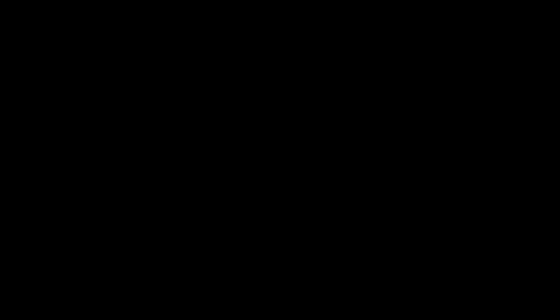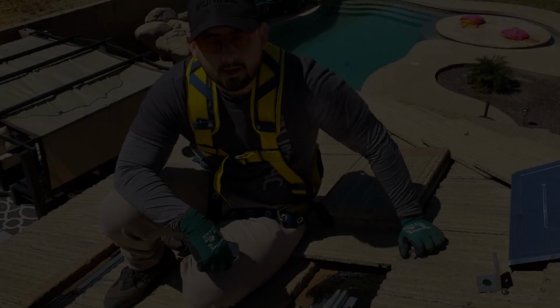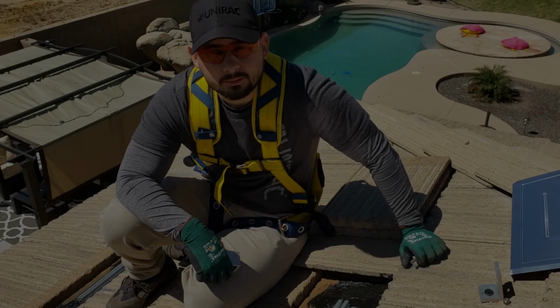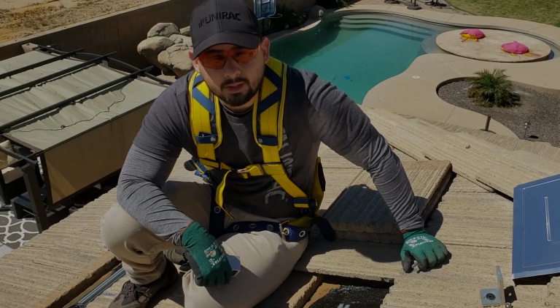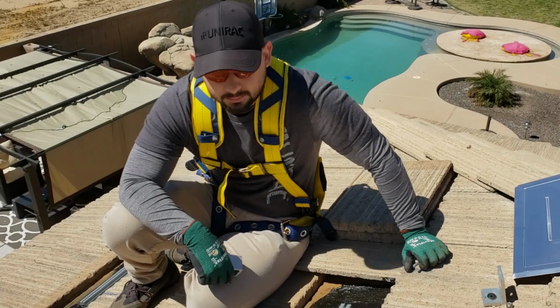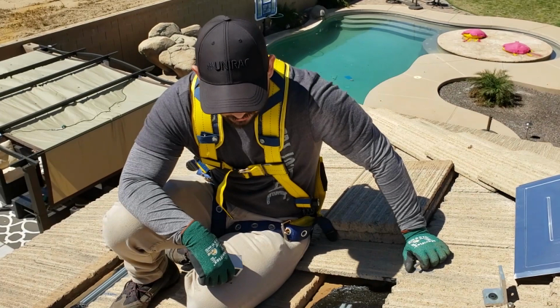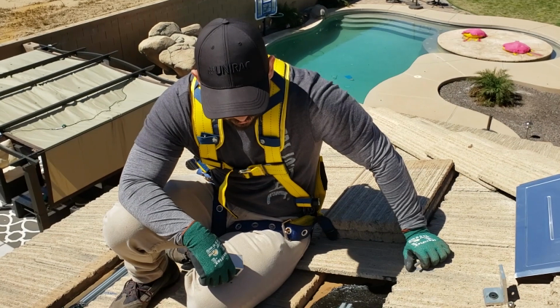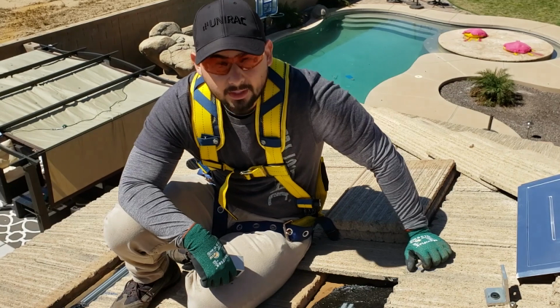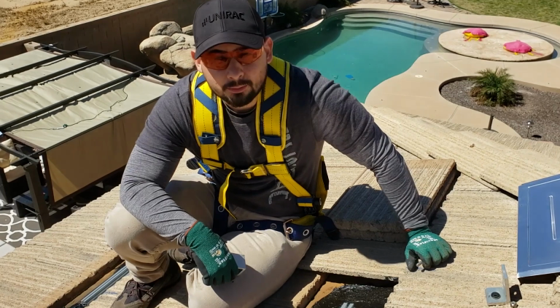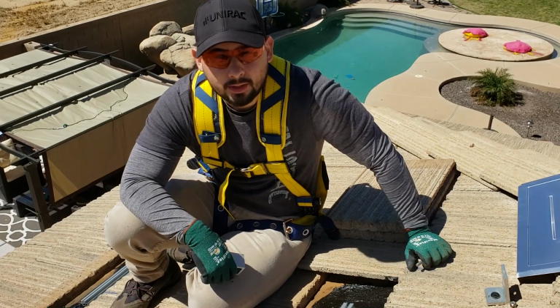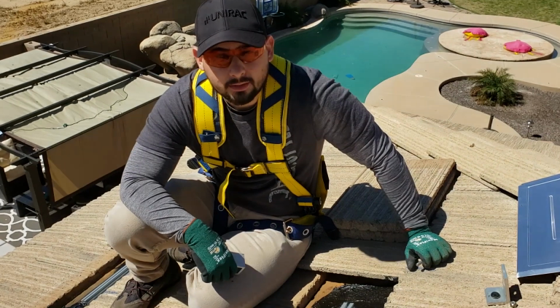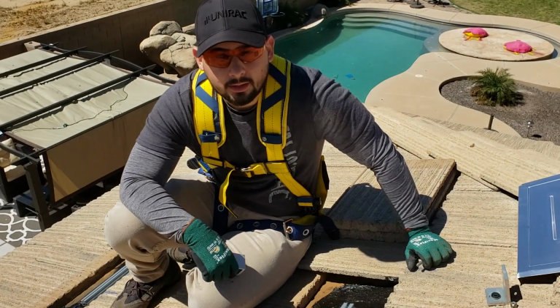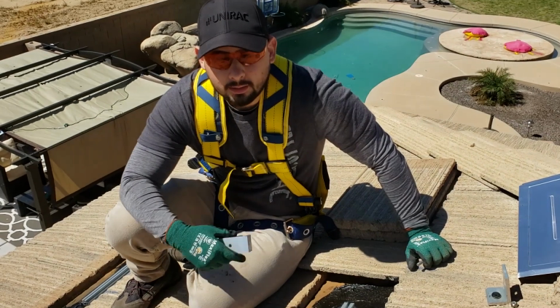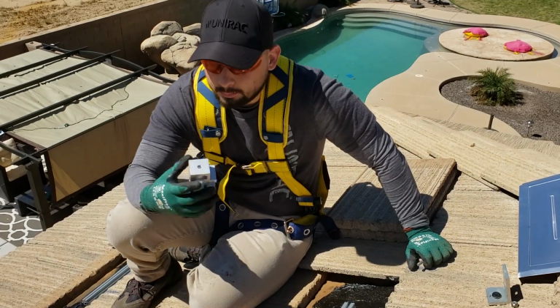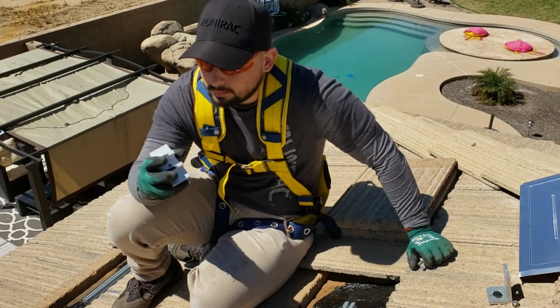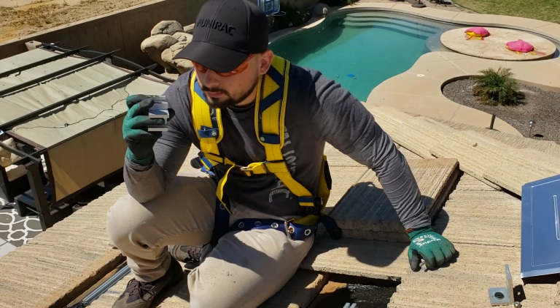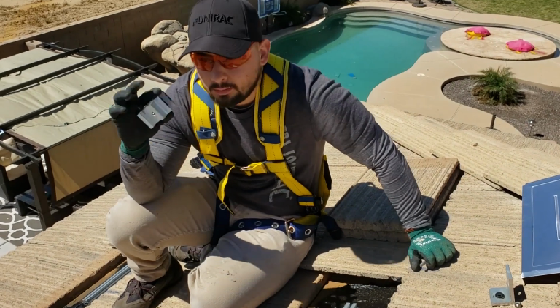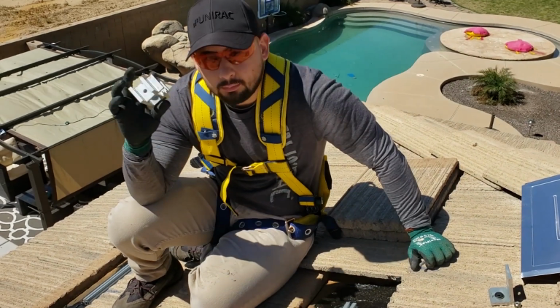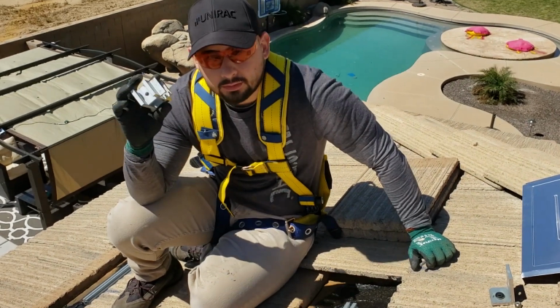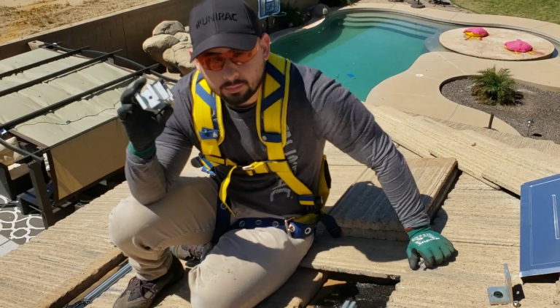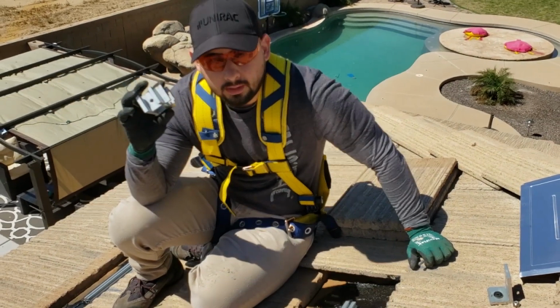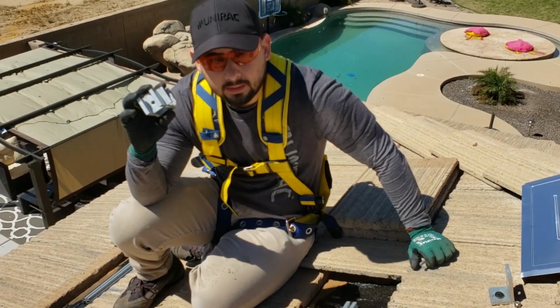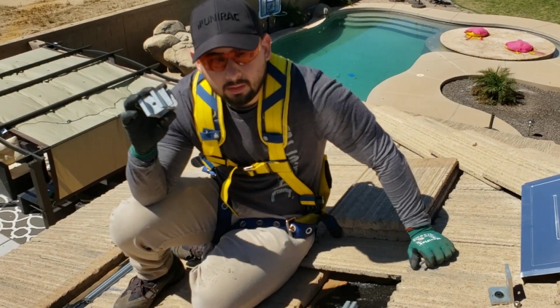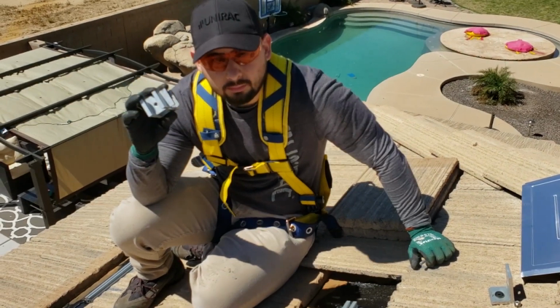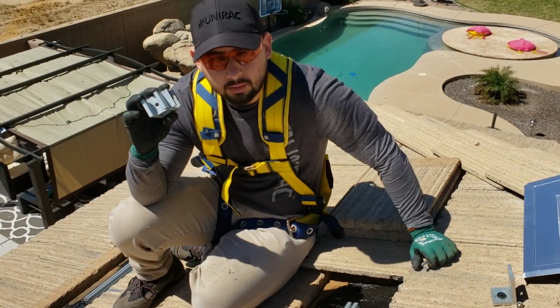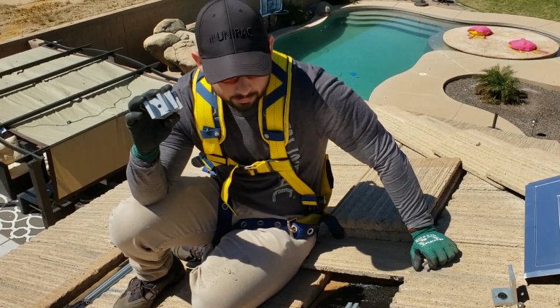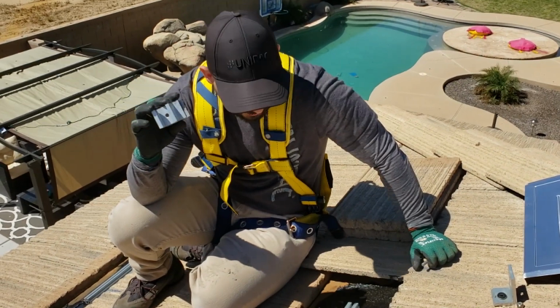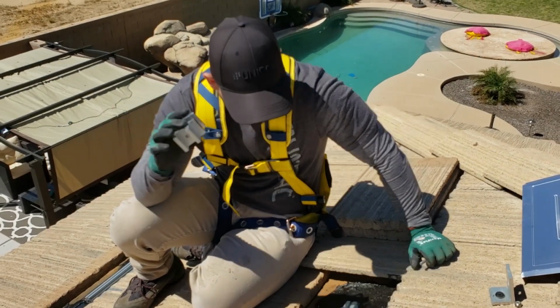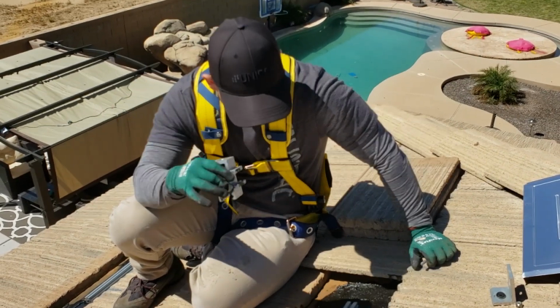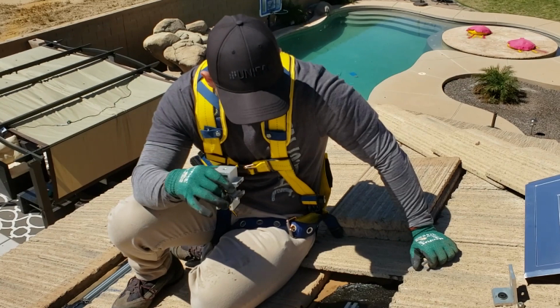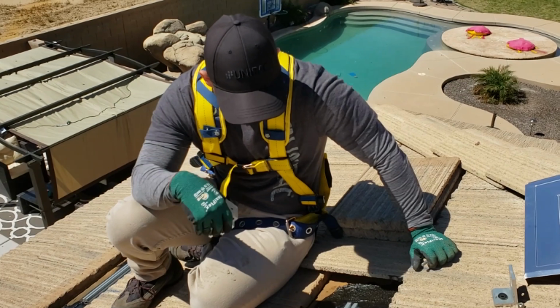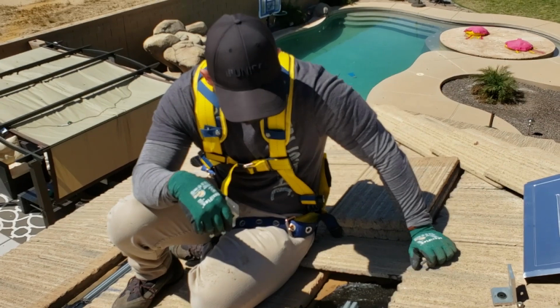Hey guys, what's up? So this is Carlos again with Unirac and I'm going to walk through how to get all of our hardware after the flash is done.